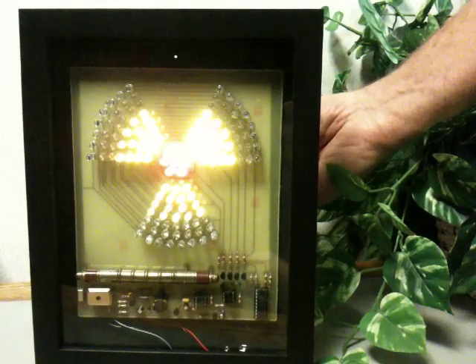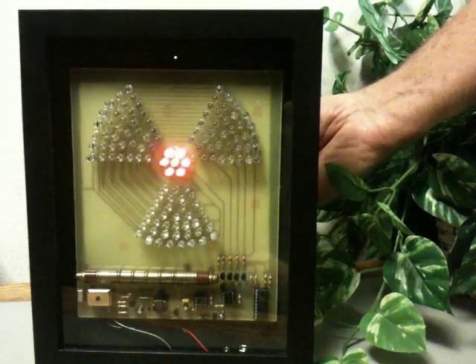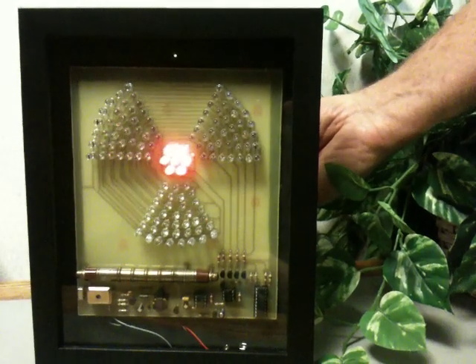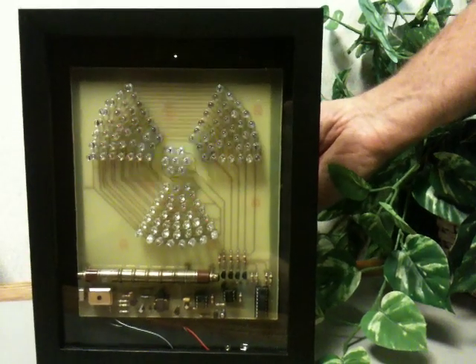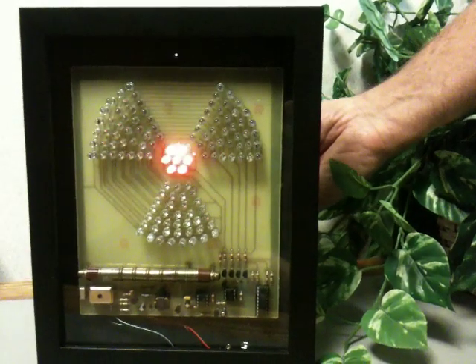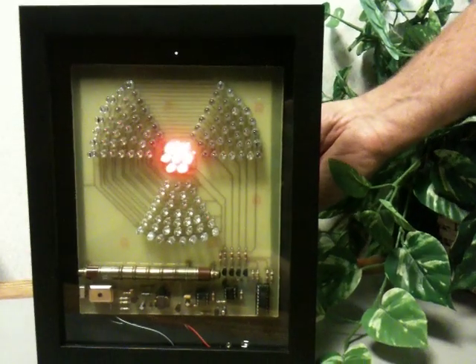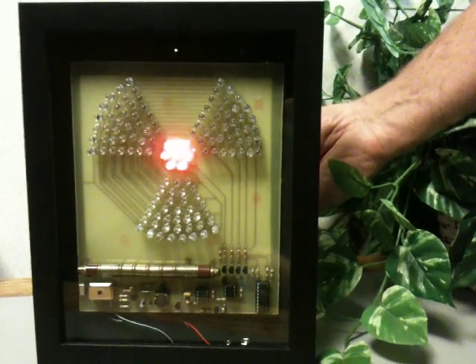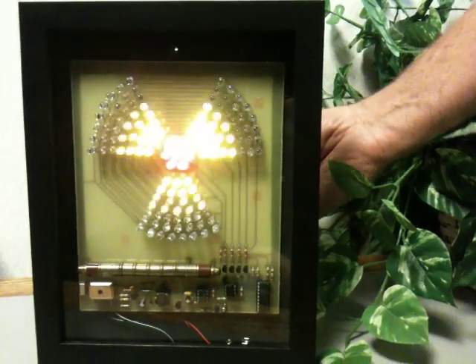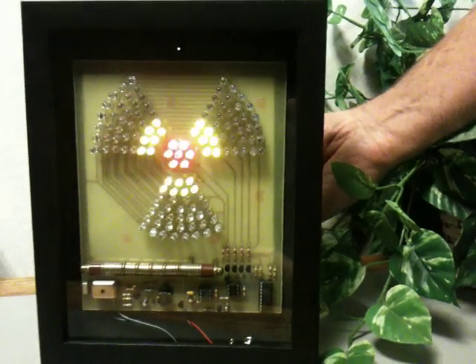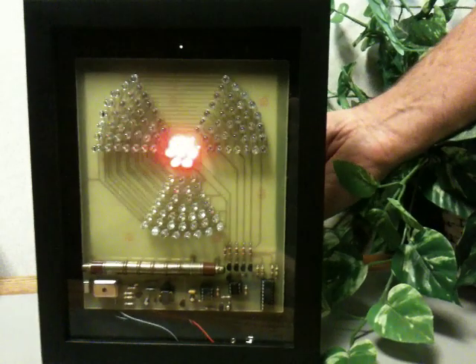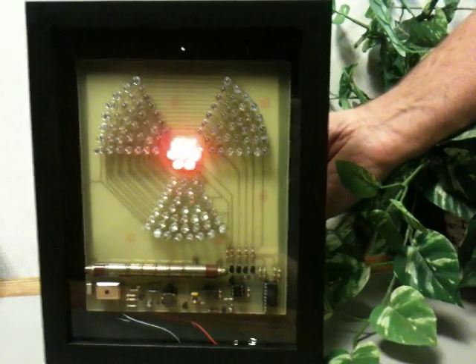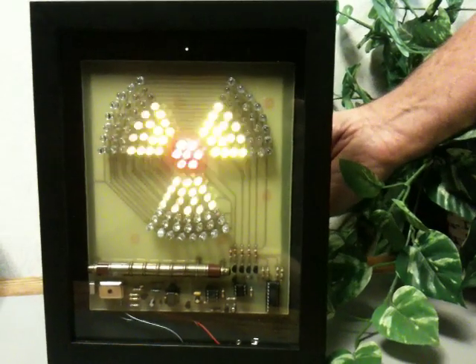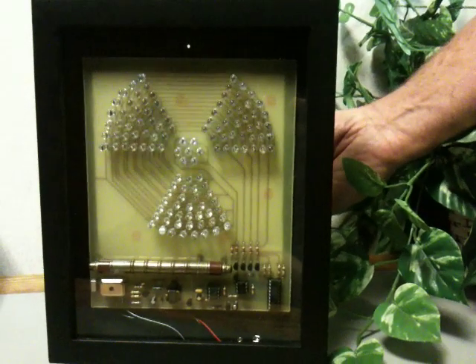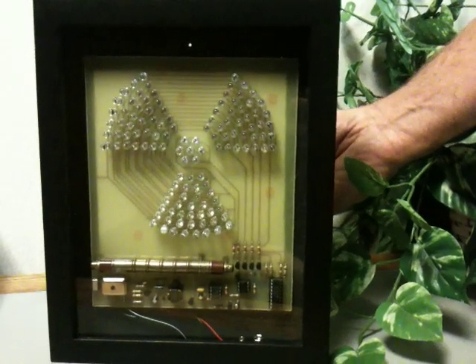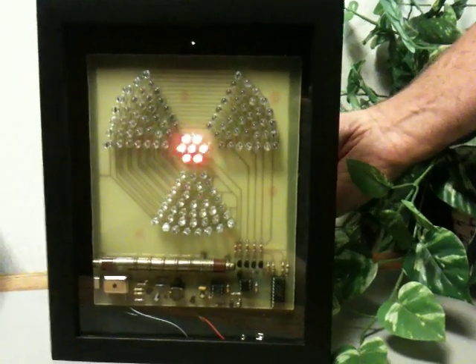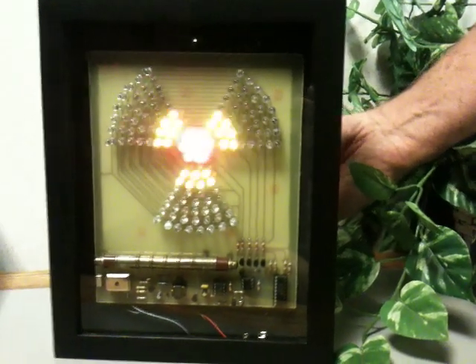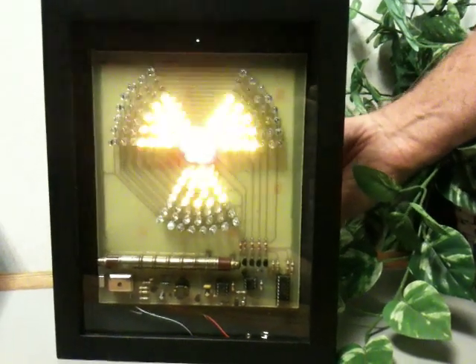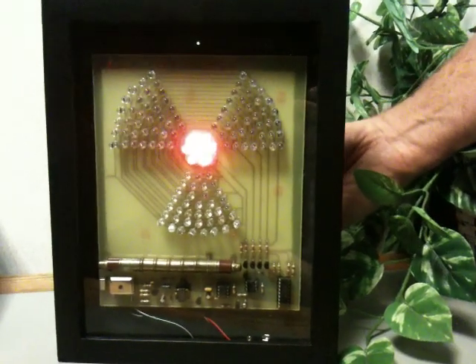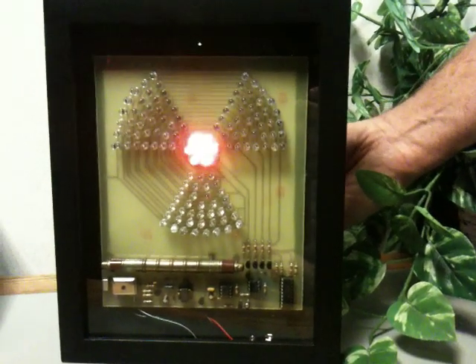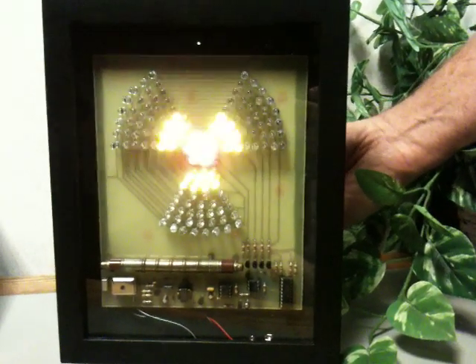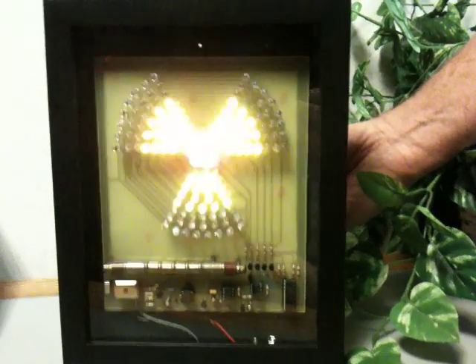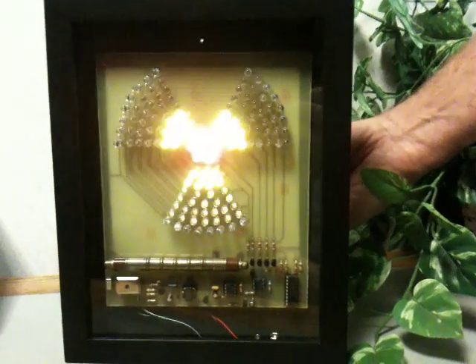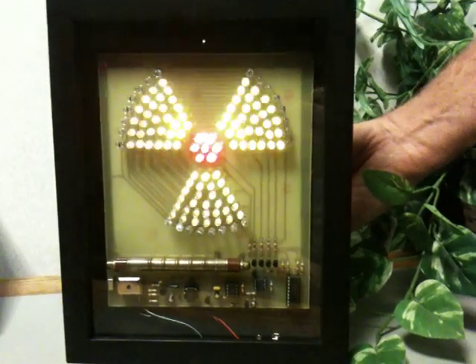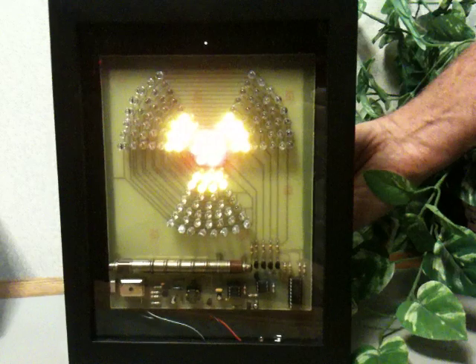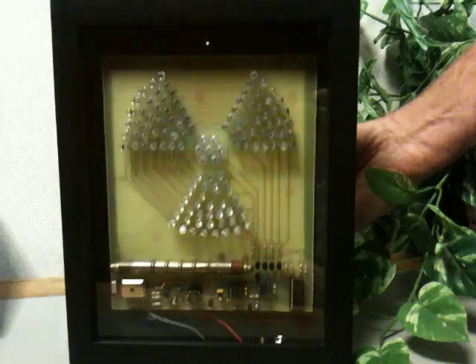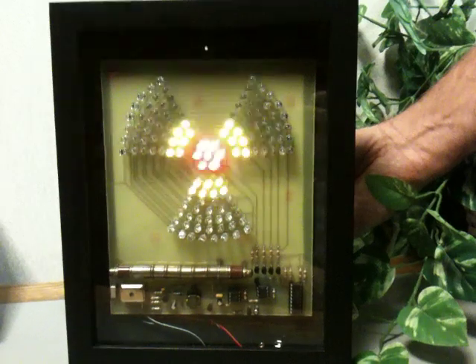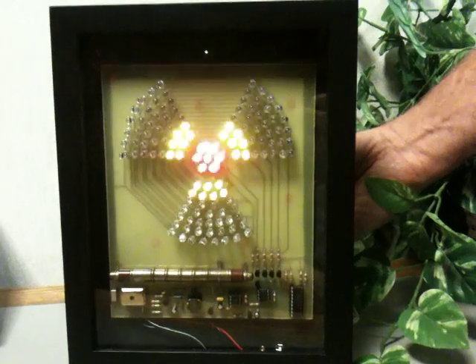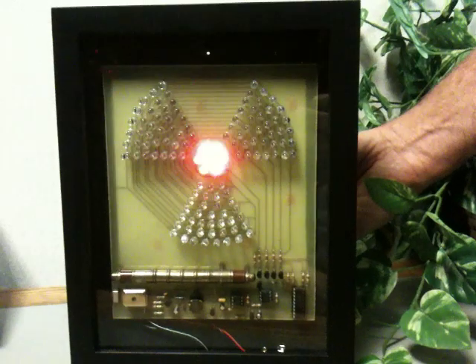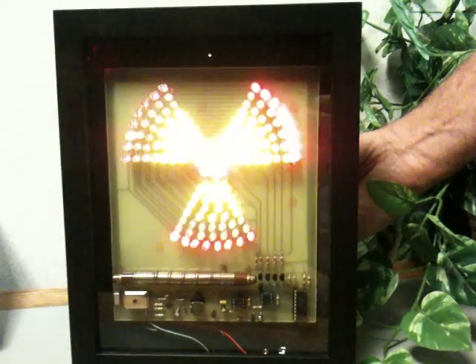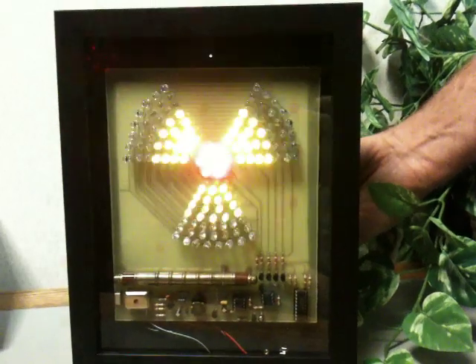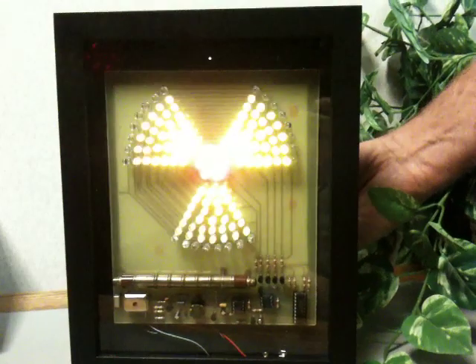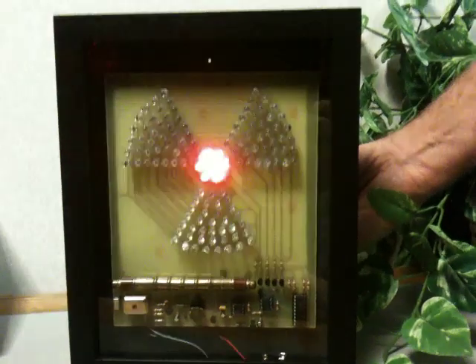I'm simulating this with aughtonite, which is a radioactive mineral. As I get closer, more and more of the yellow LEDs come on.